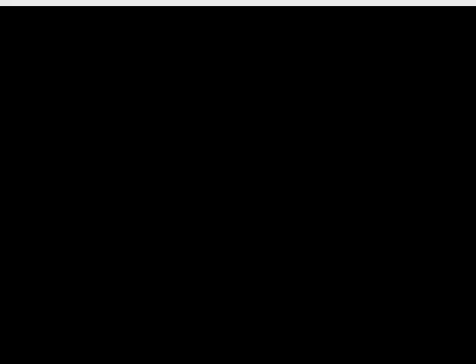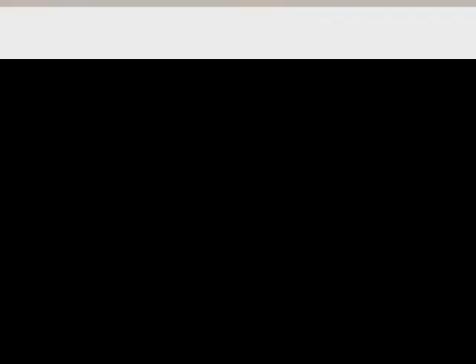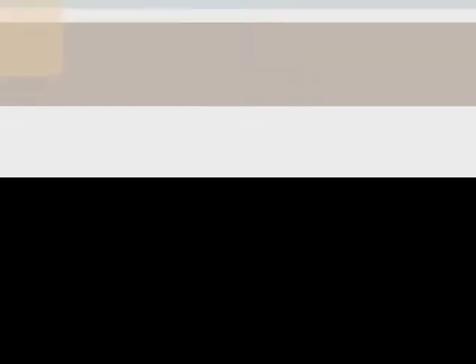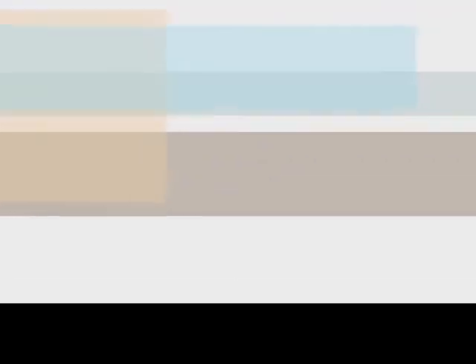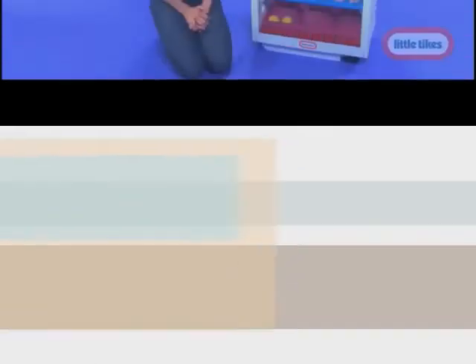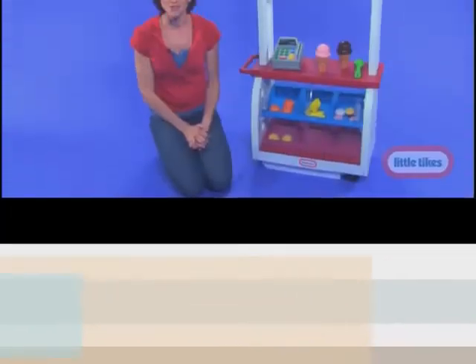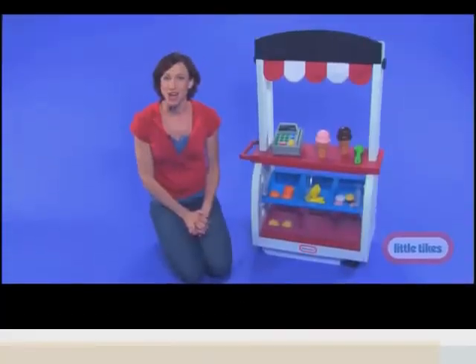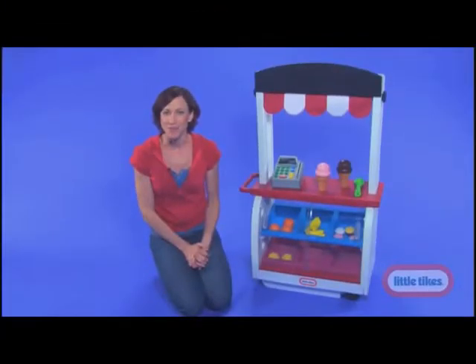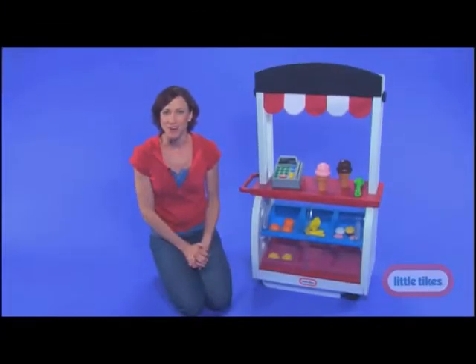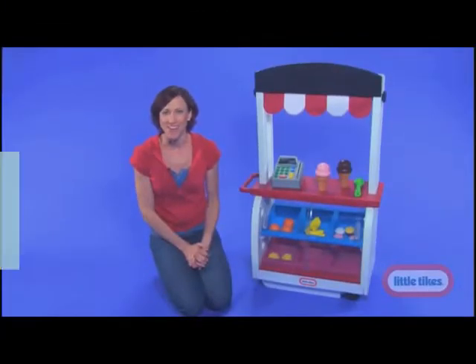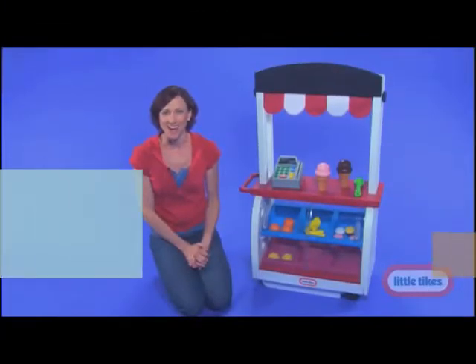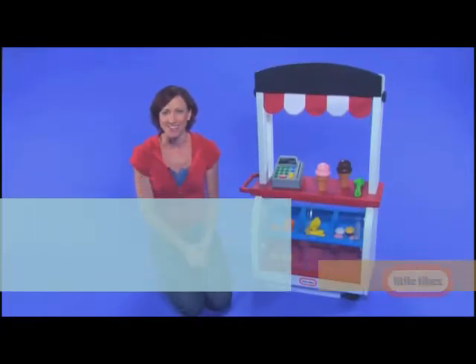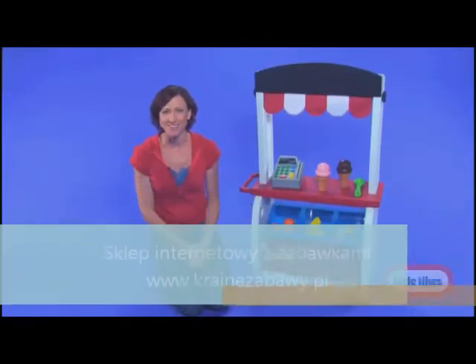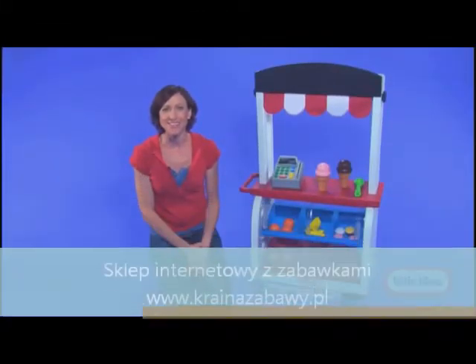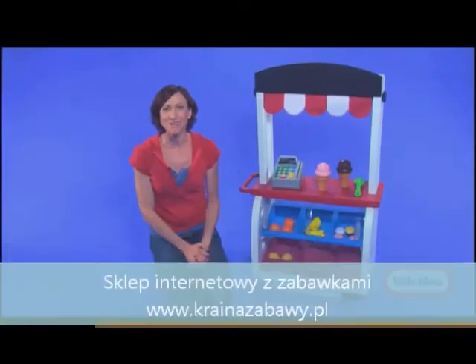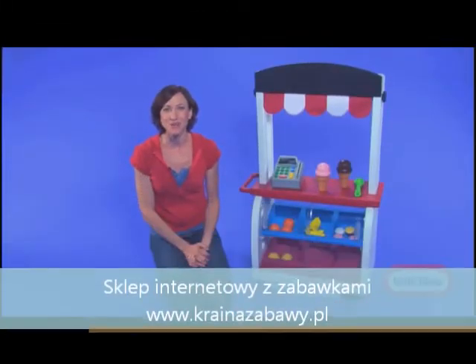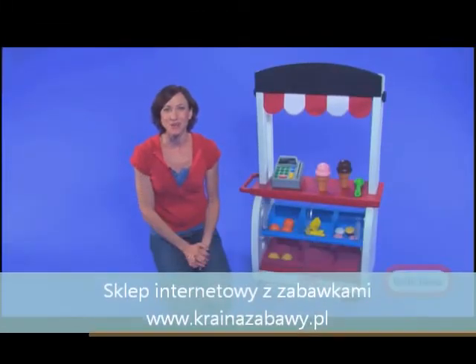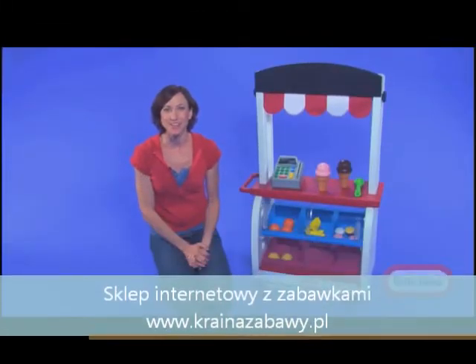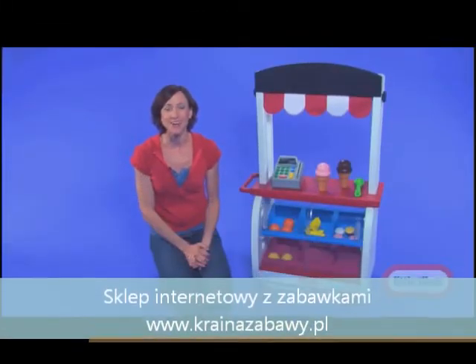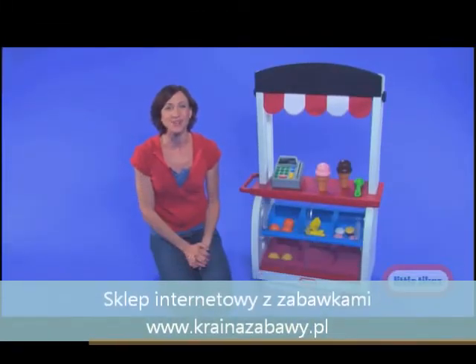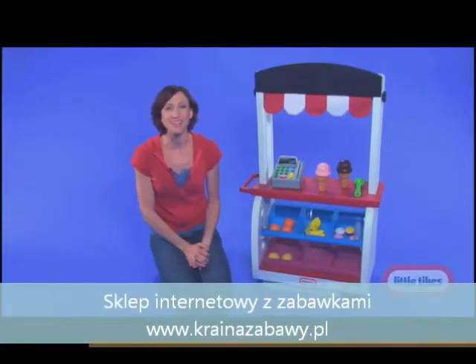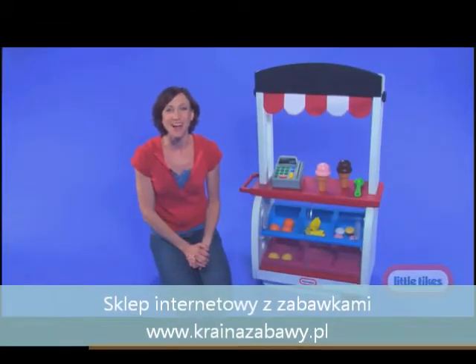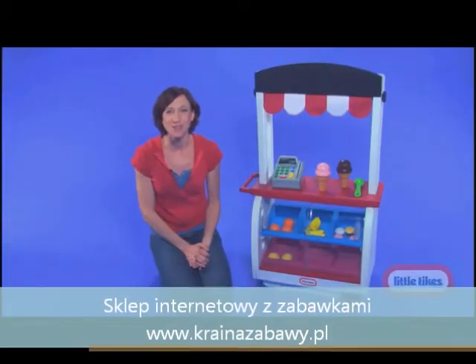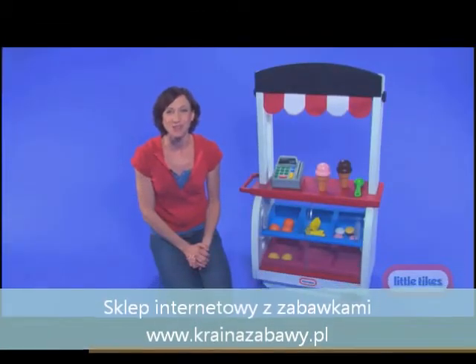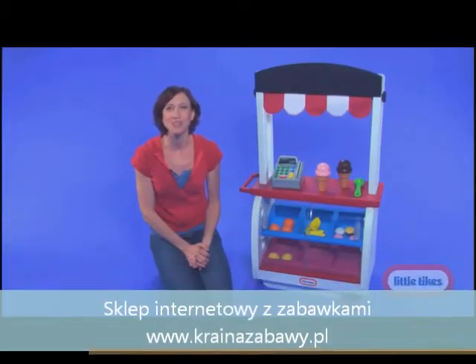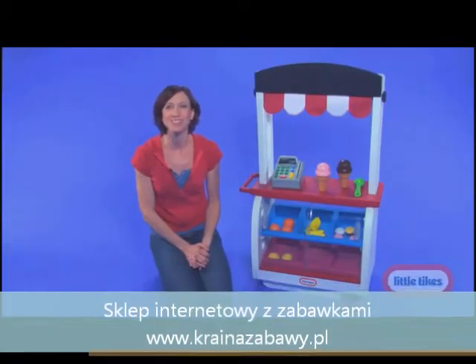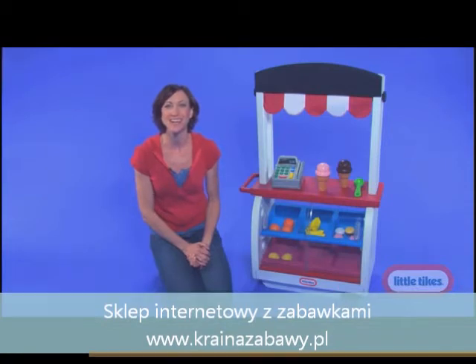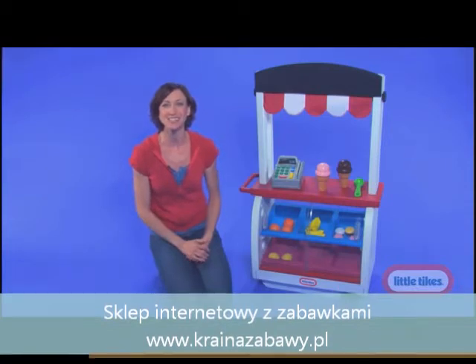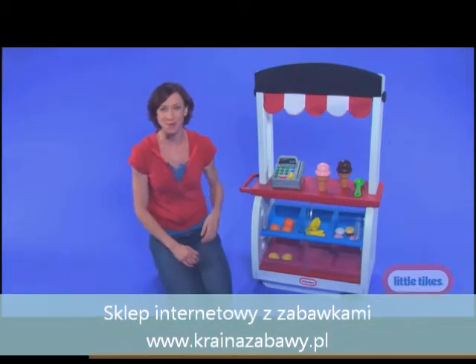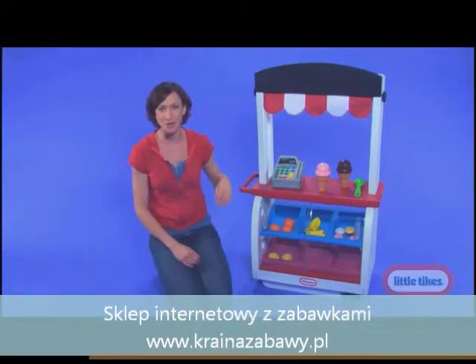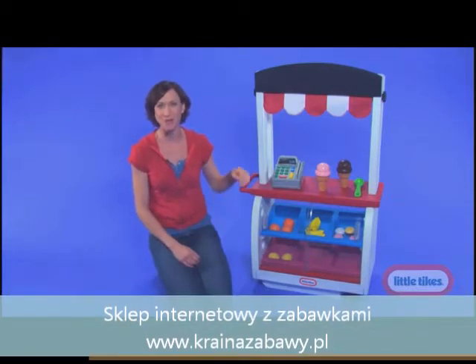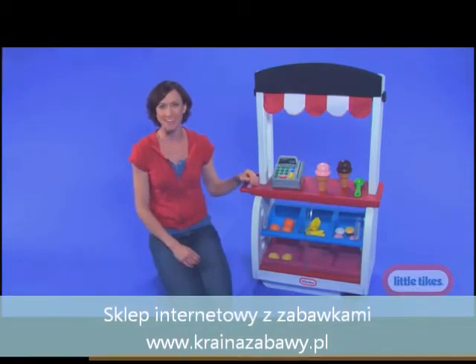Do your kids love to go shopping around the house? If they do, they are going to love the new Little Tikes Neighborhood Market.